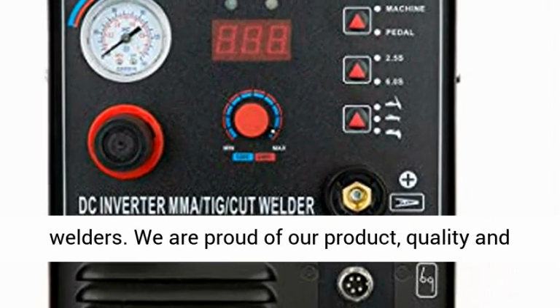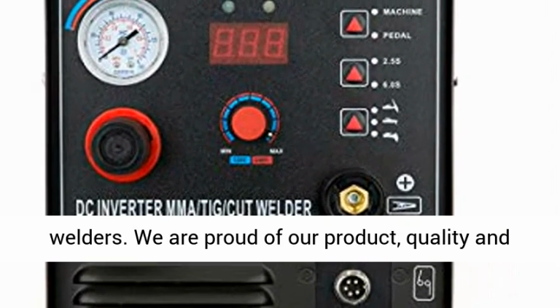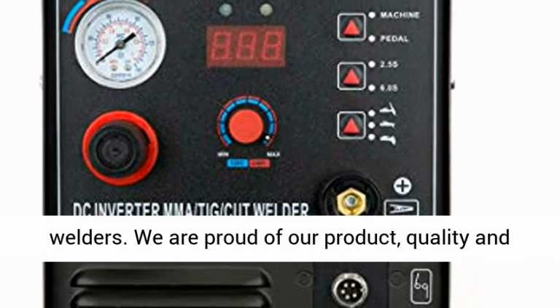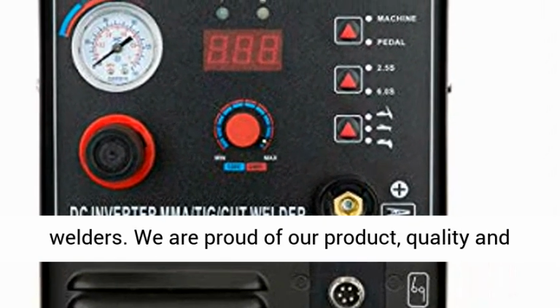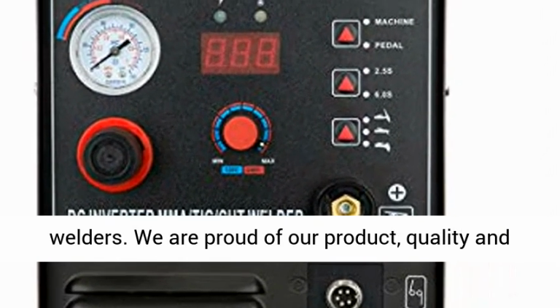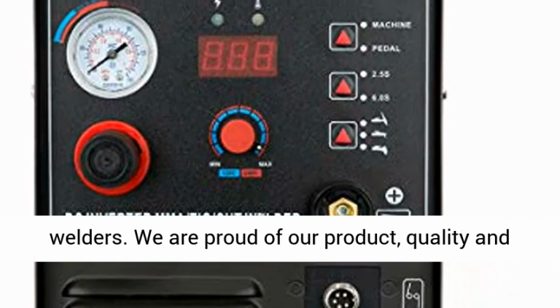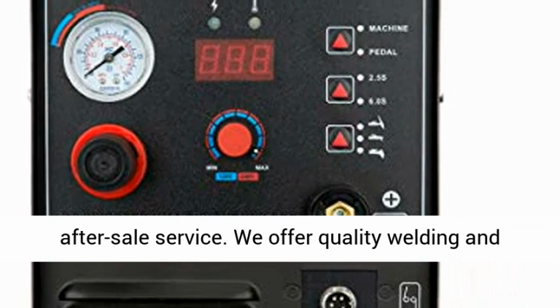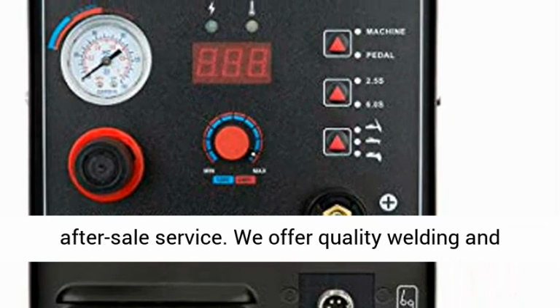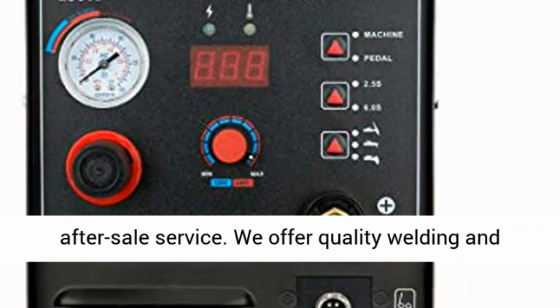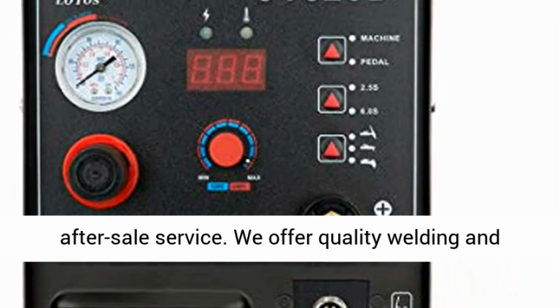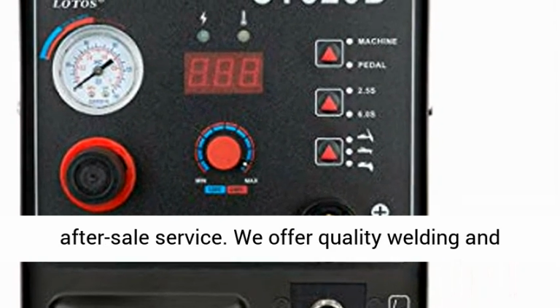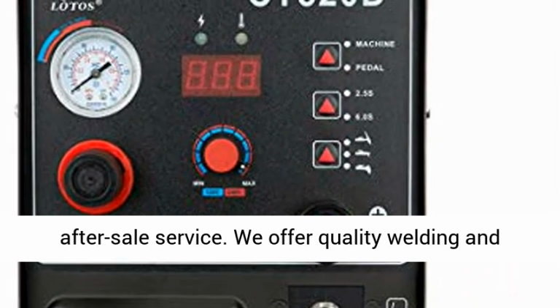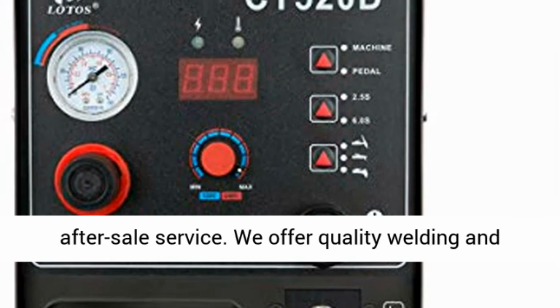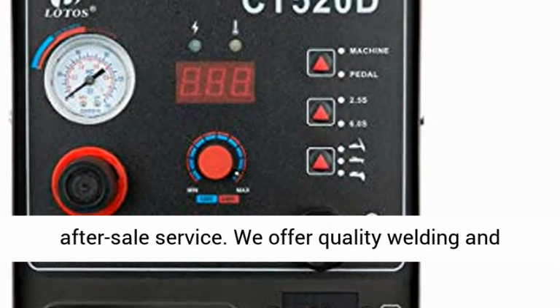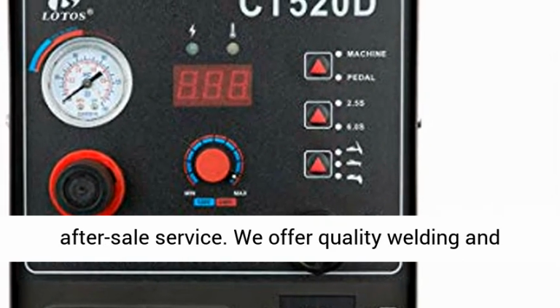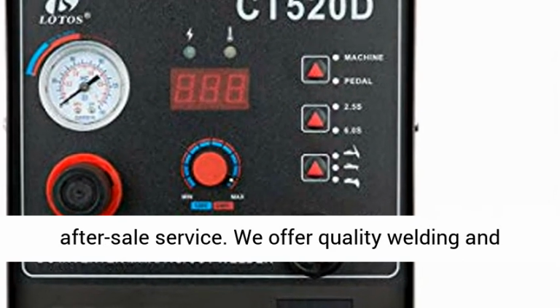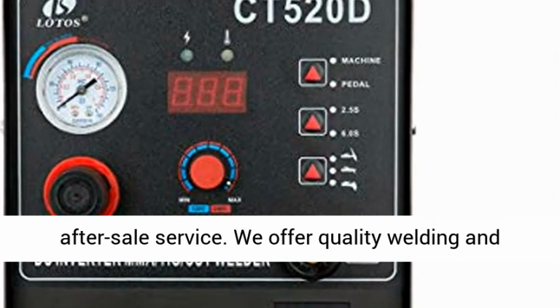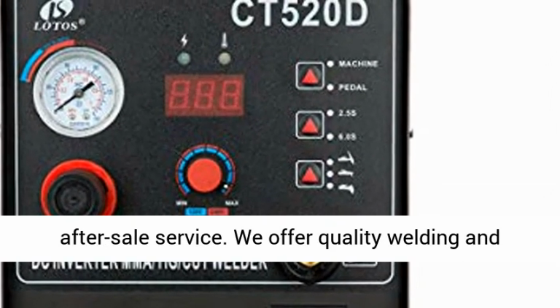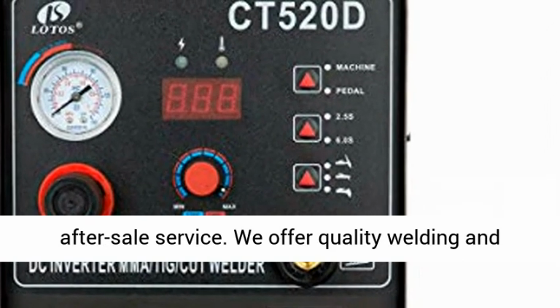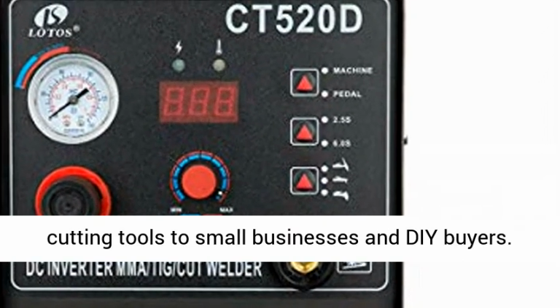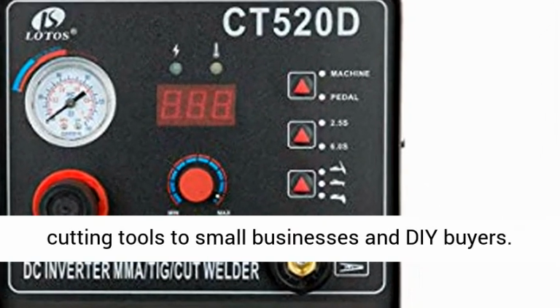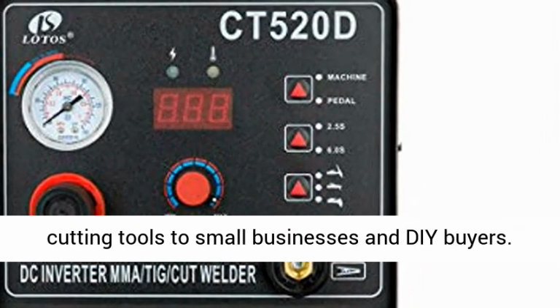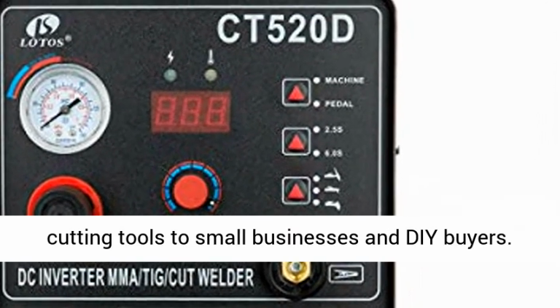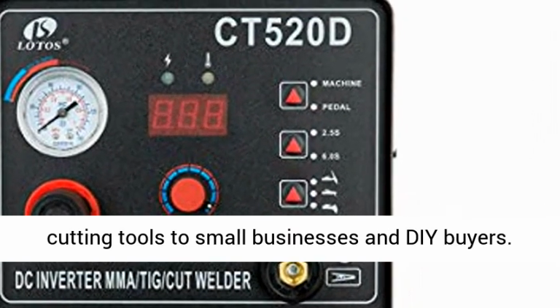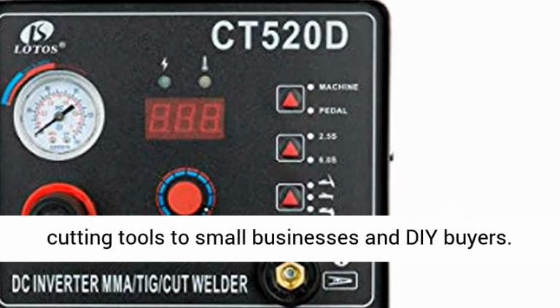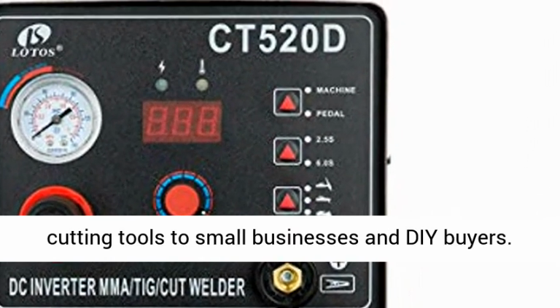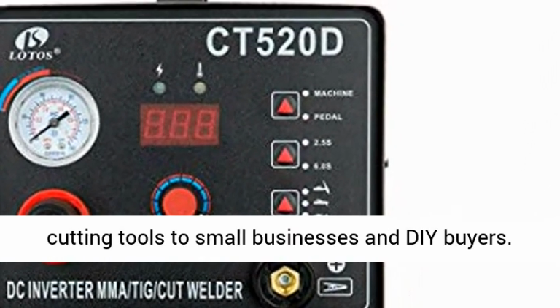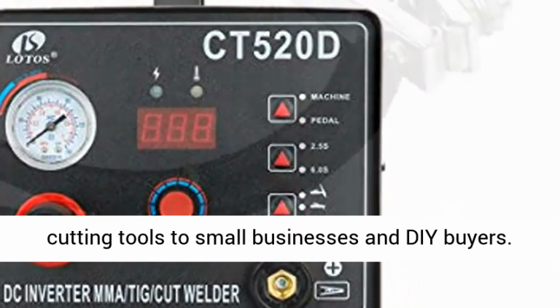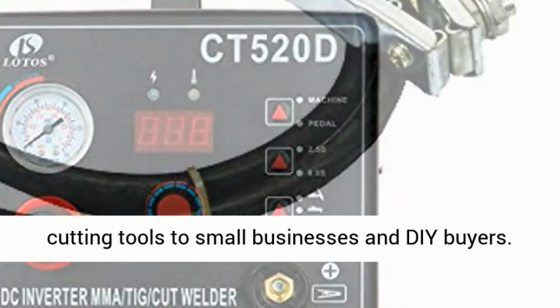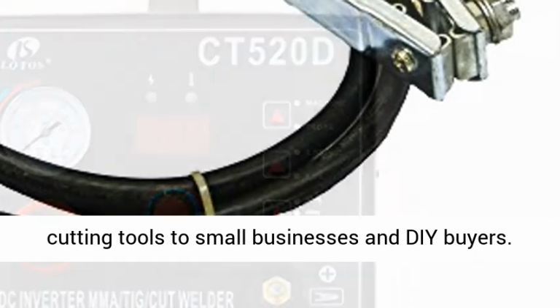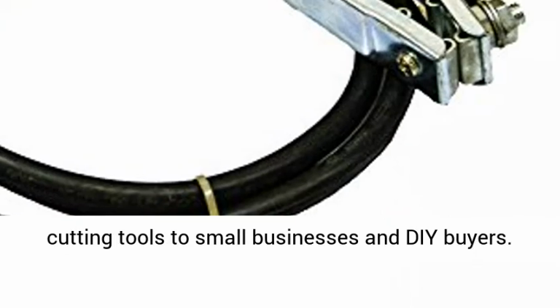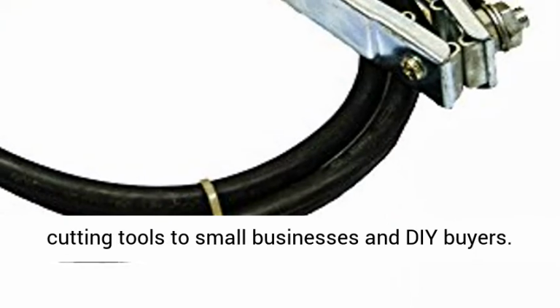We are proud of our product quality and after-sale service. We offer quality welding and cutting tools to small businesses and DIY buyers.